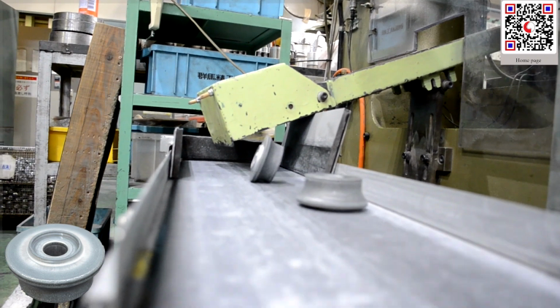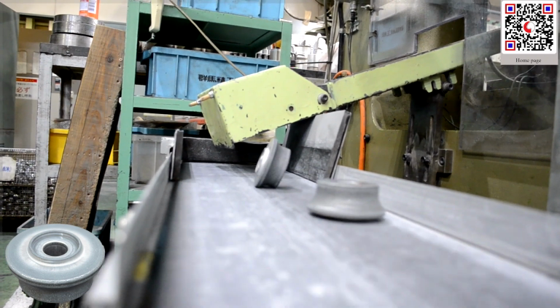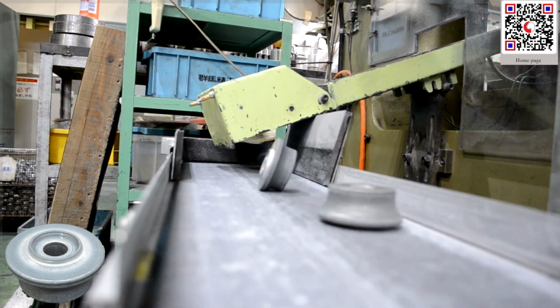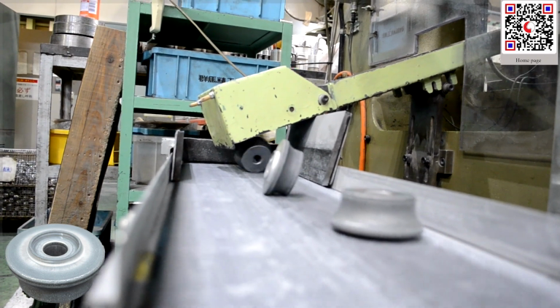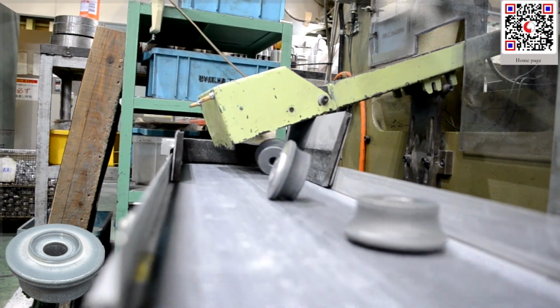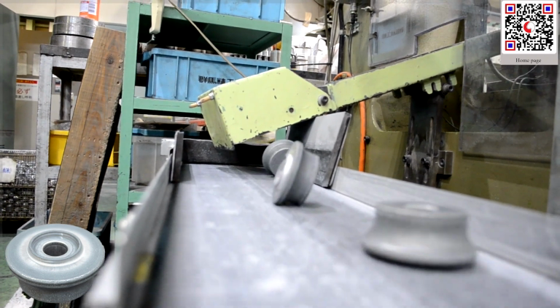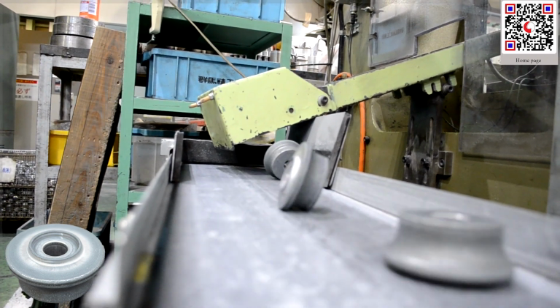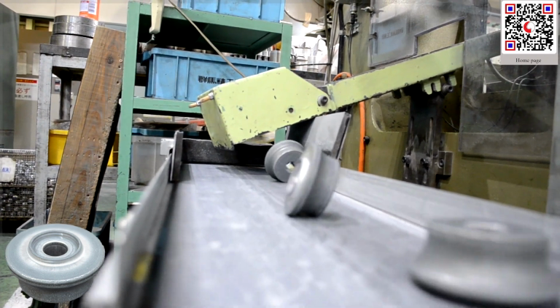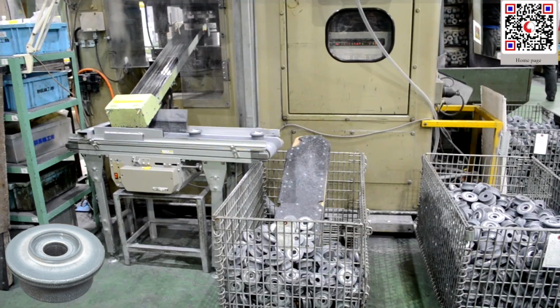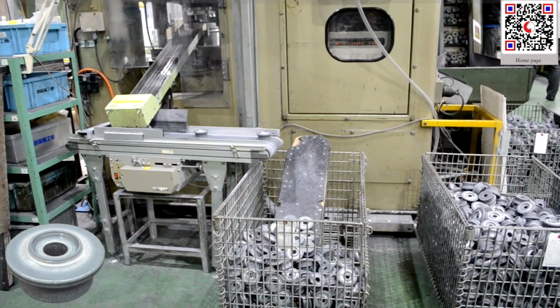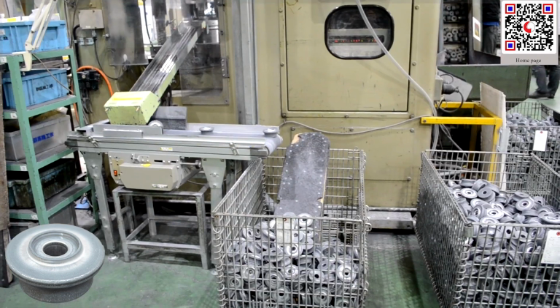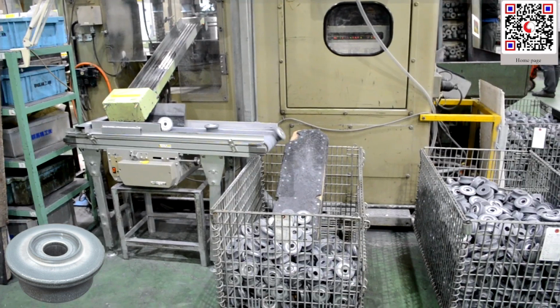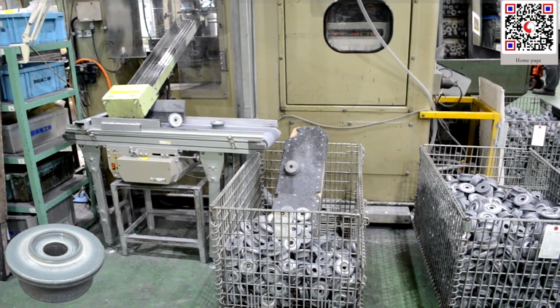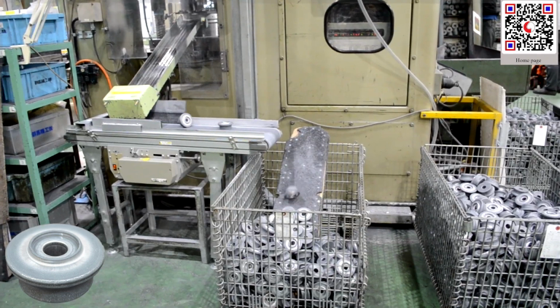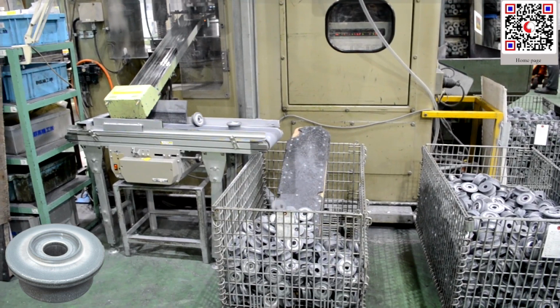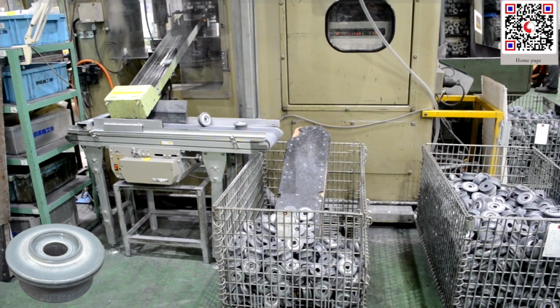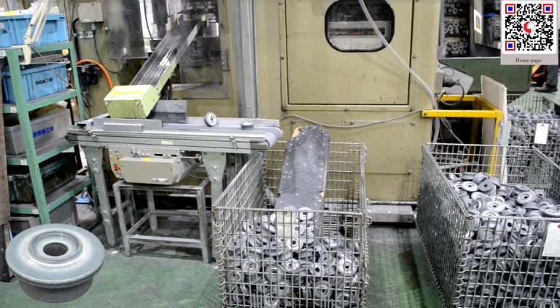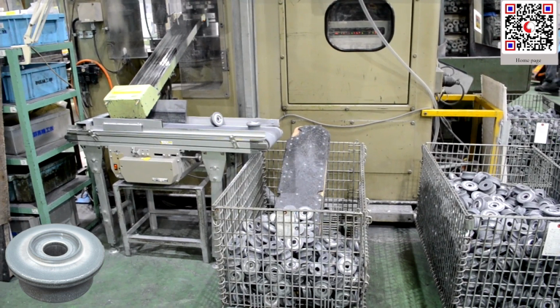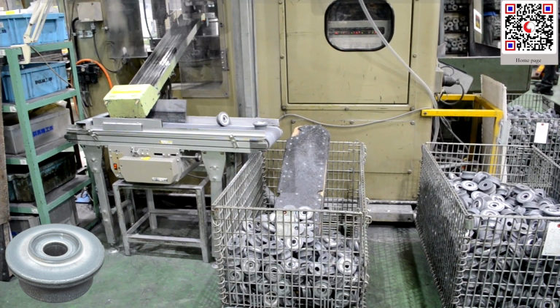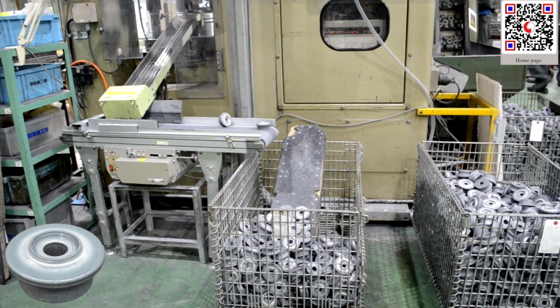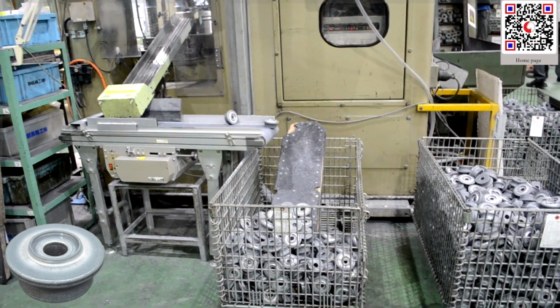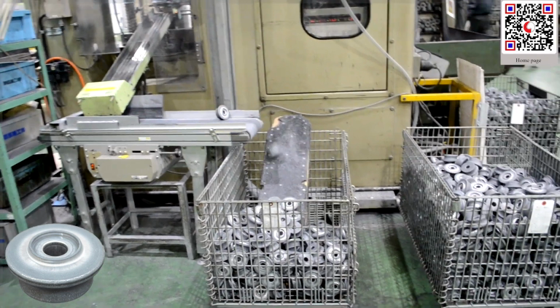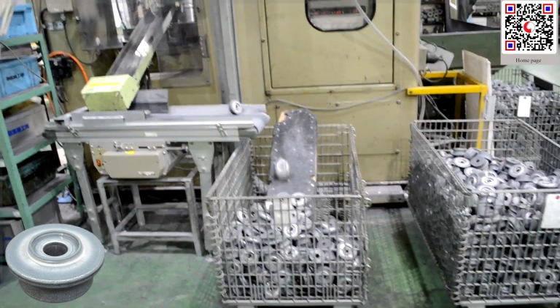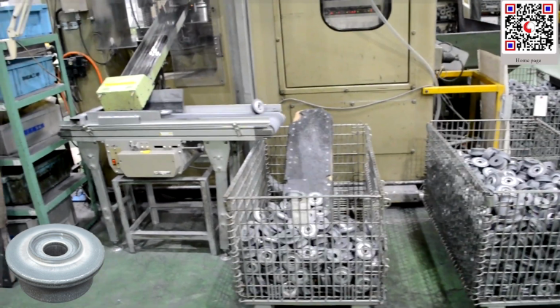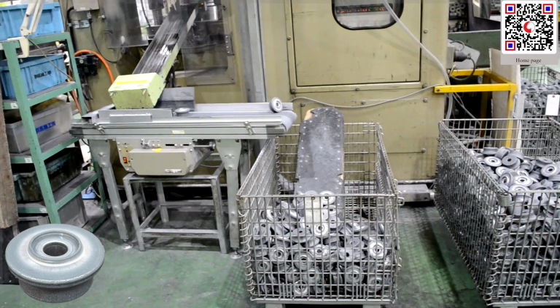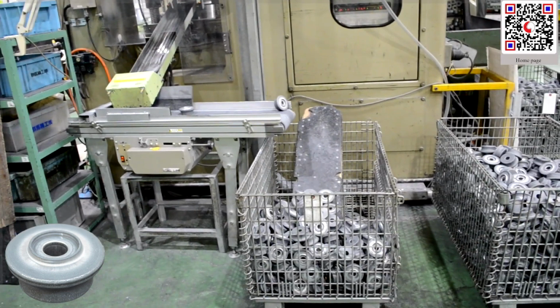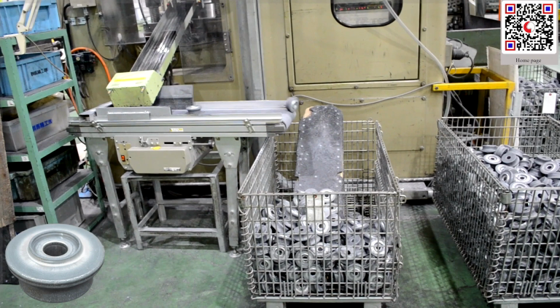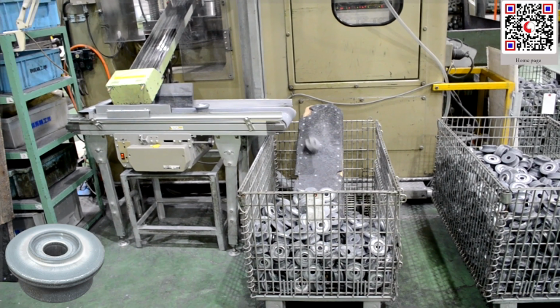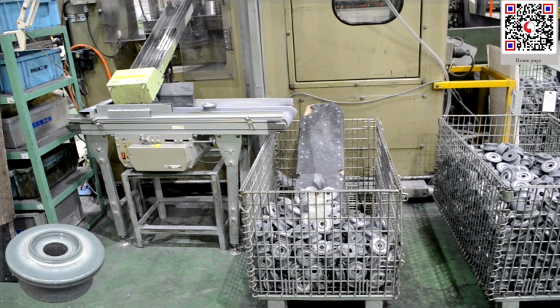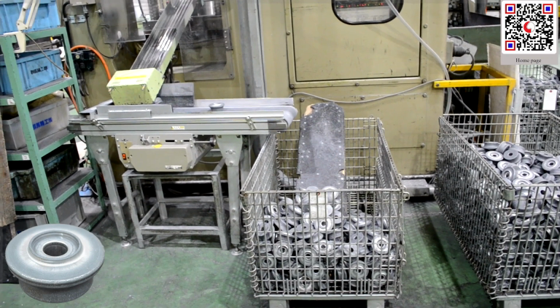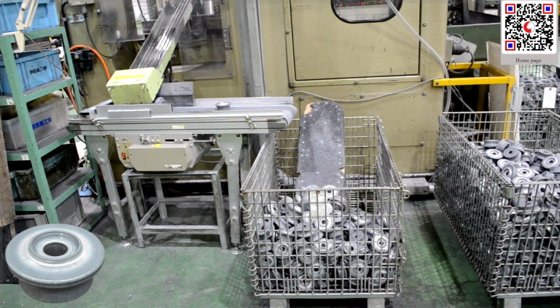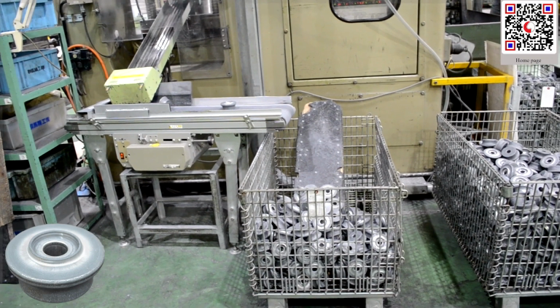Now we have a forged product. This product is used in automobiles.